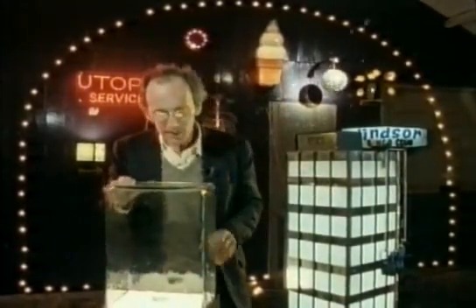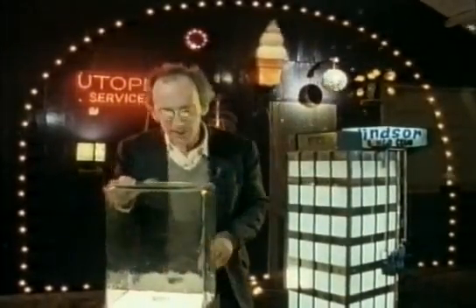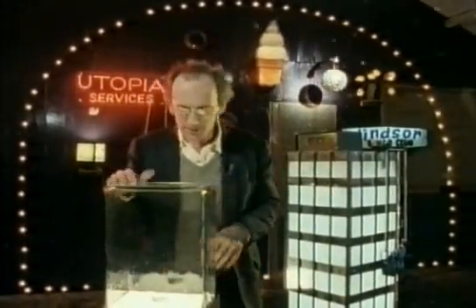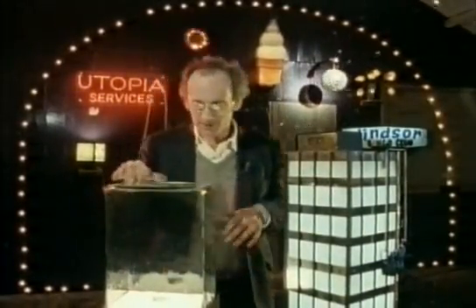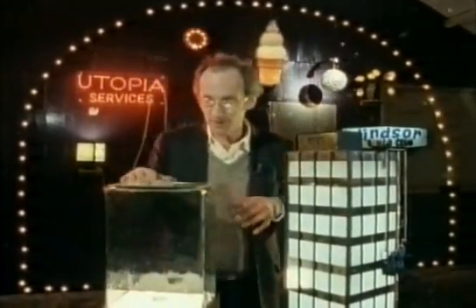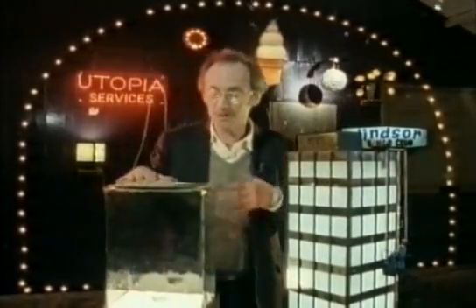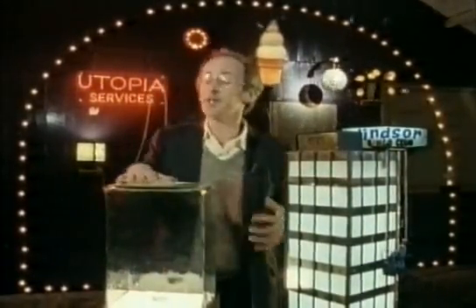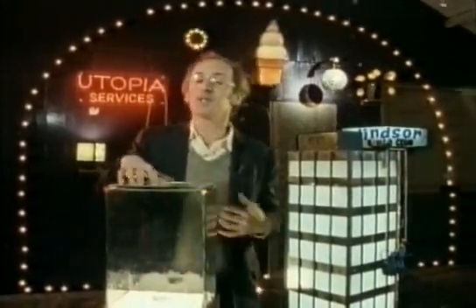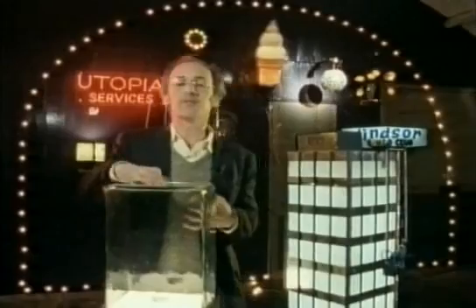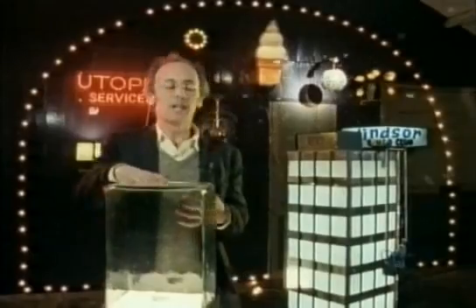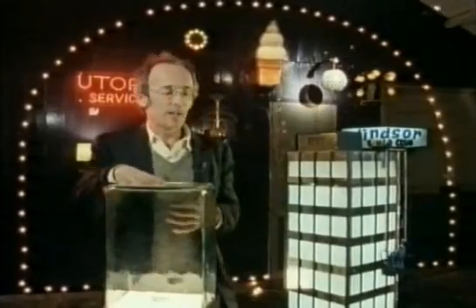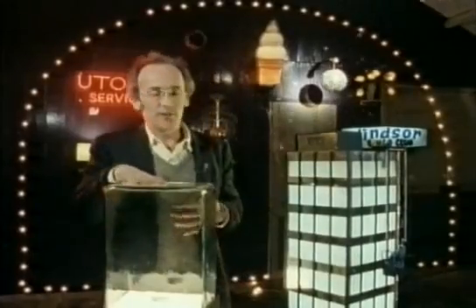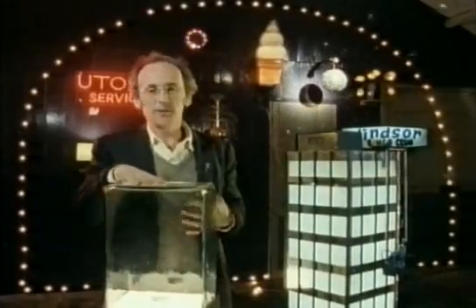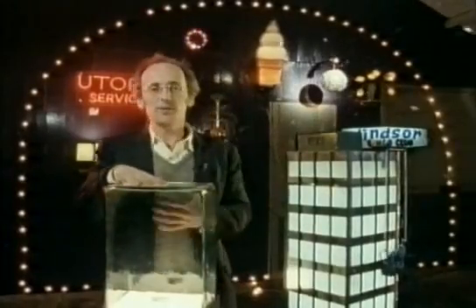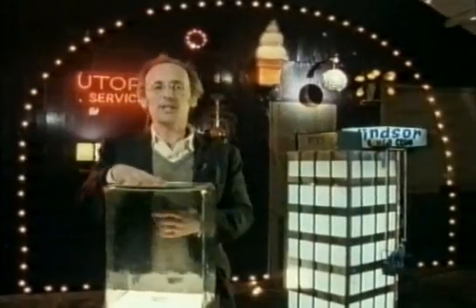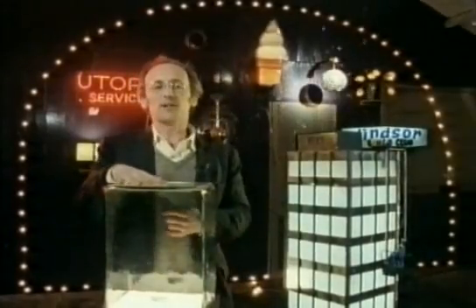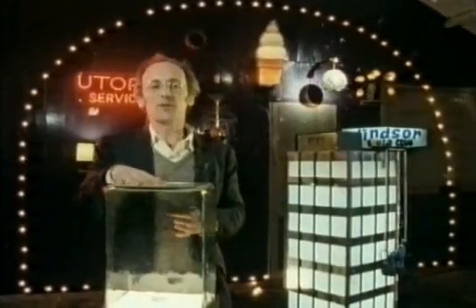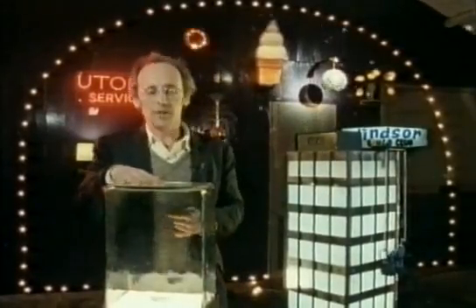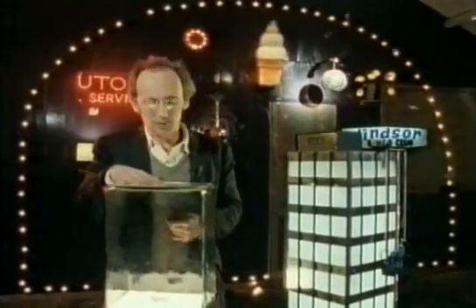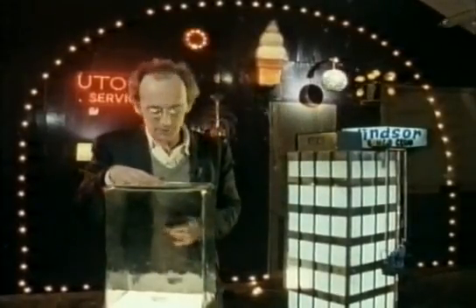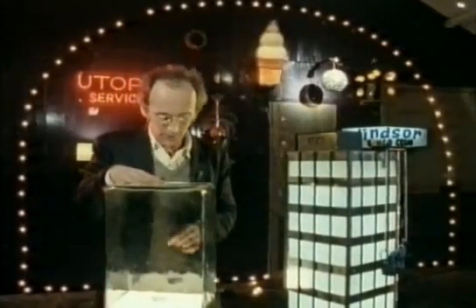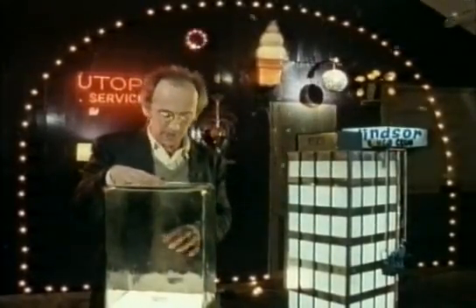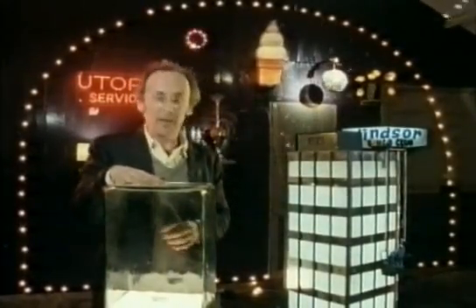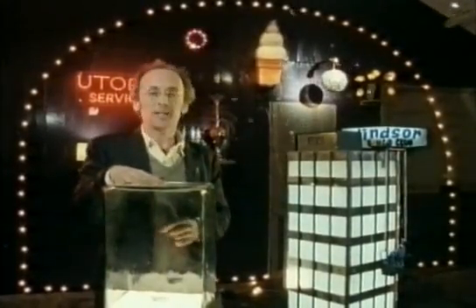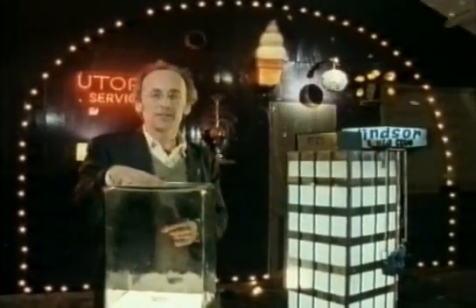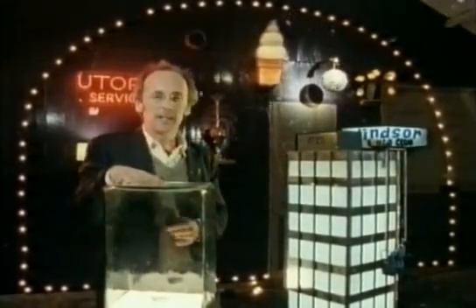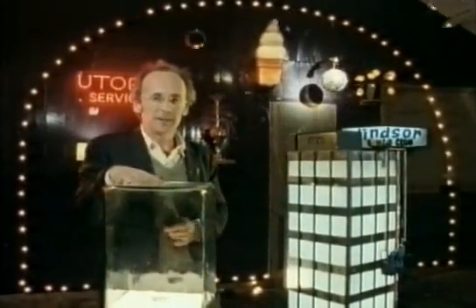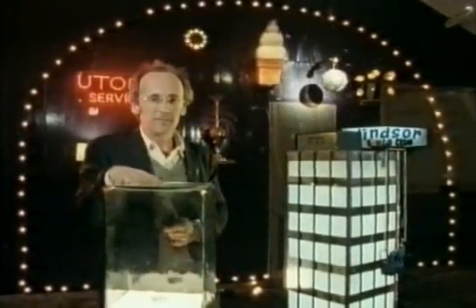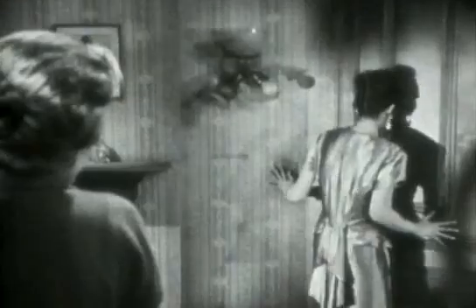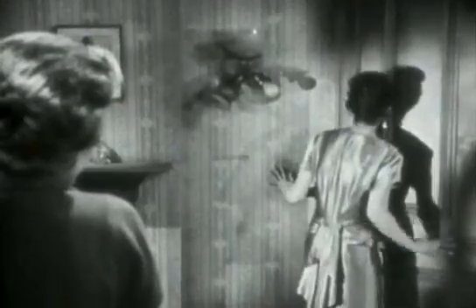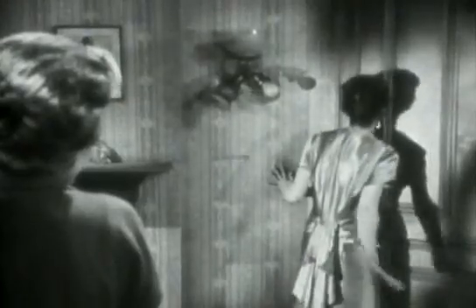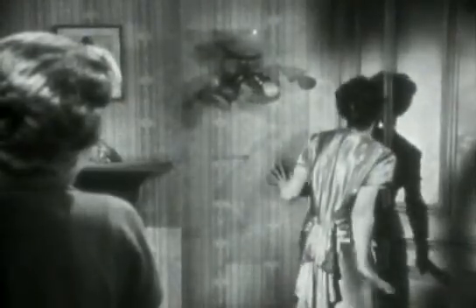The lights aren't only decorative. Filmmakers in particular have always used them for their dramatic effect.